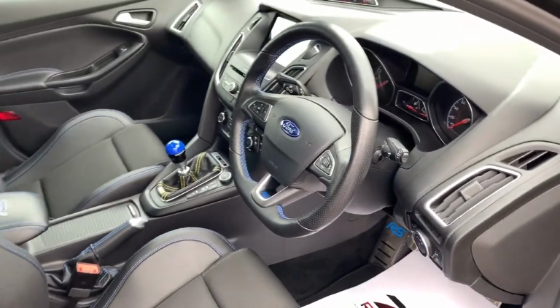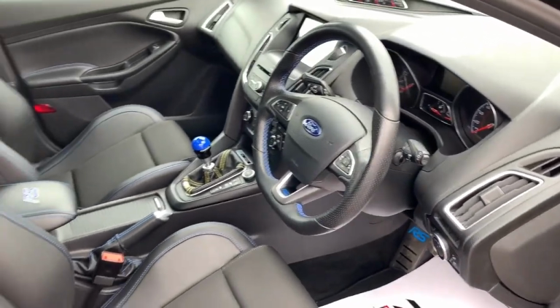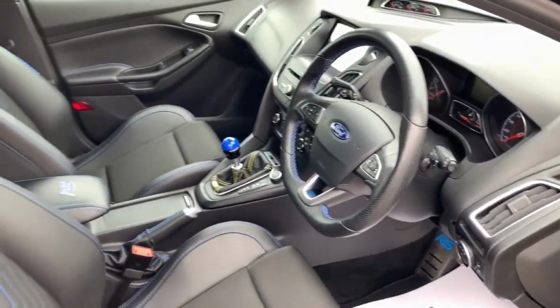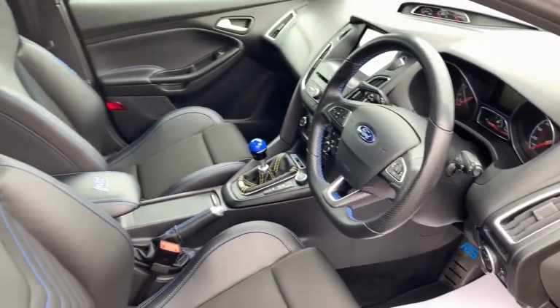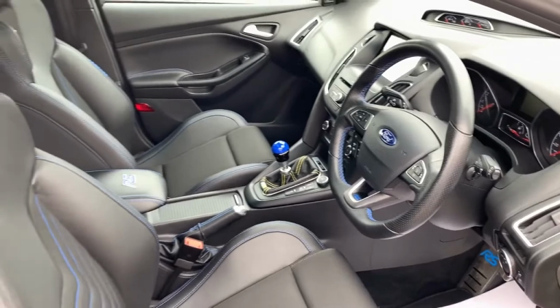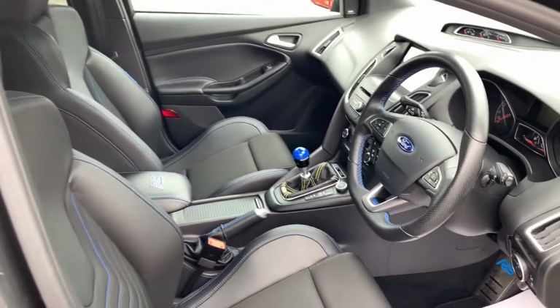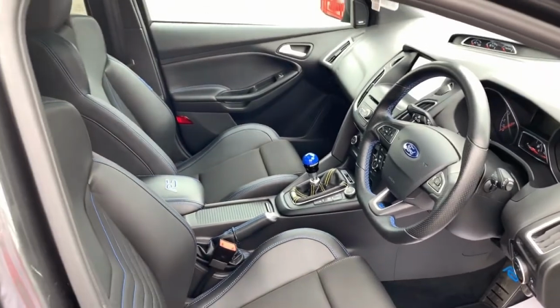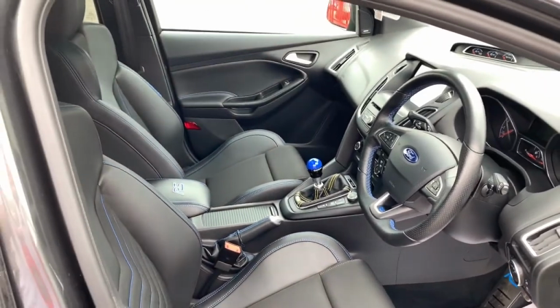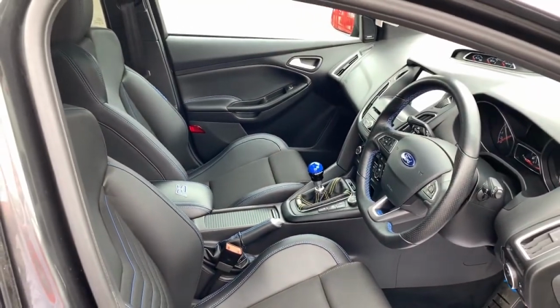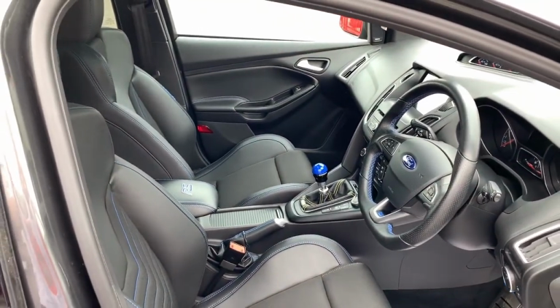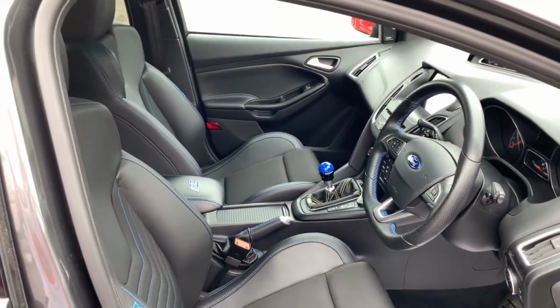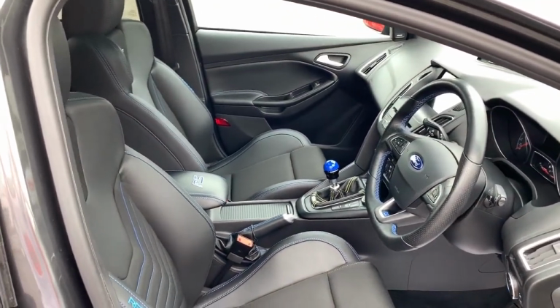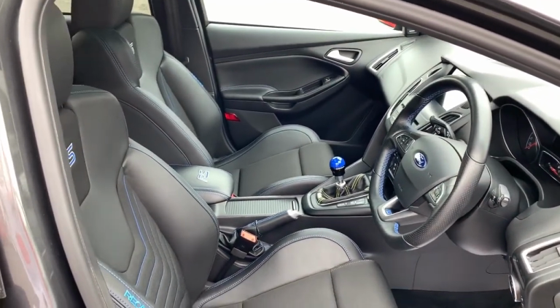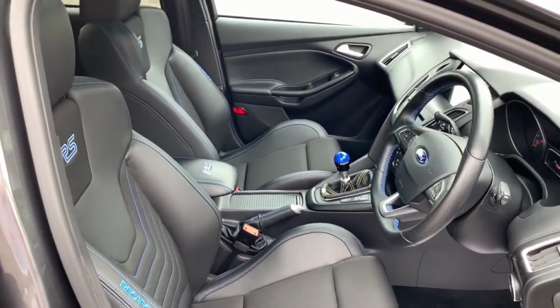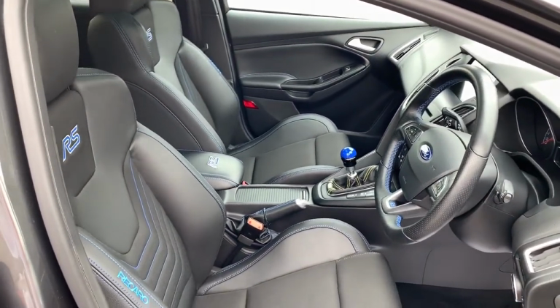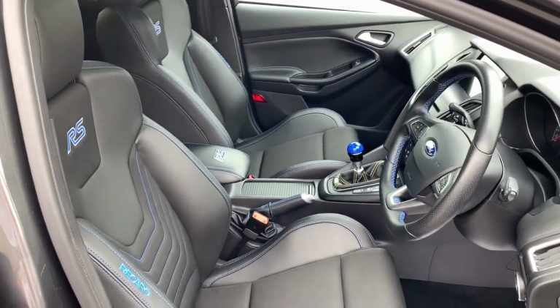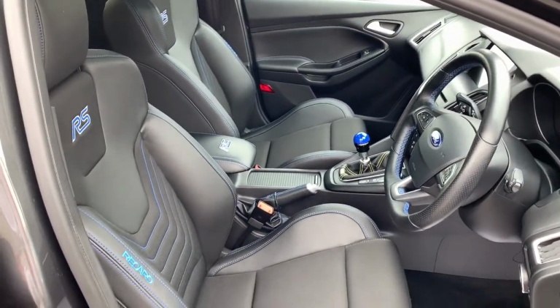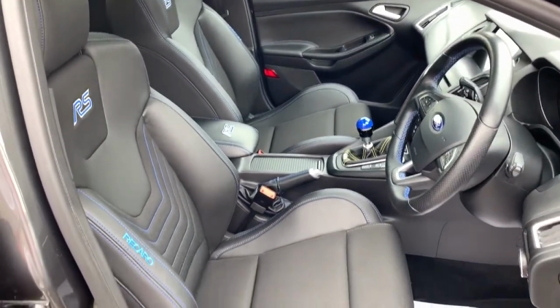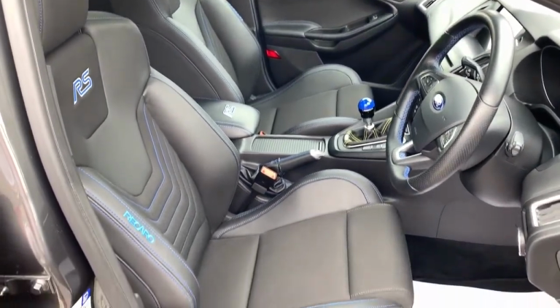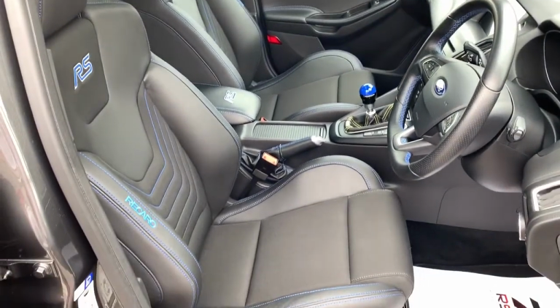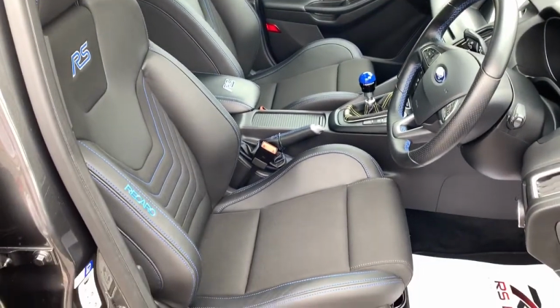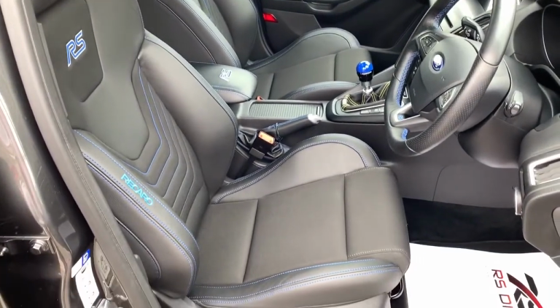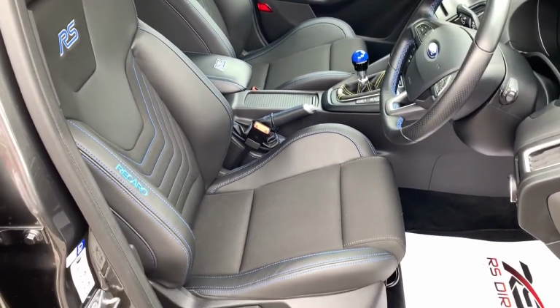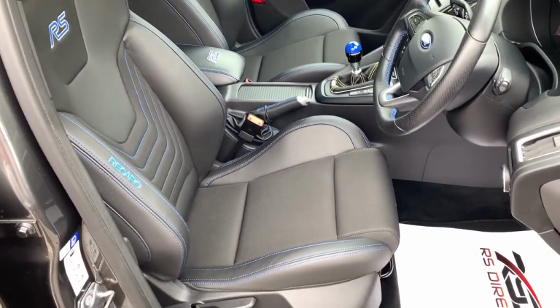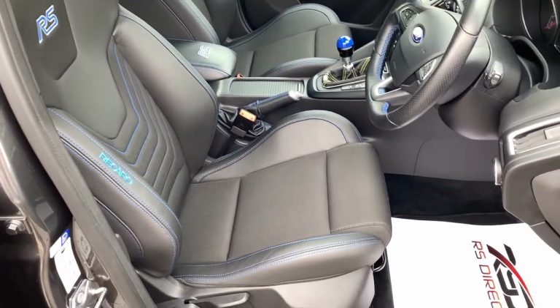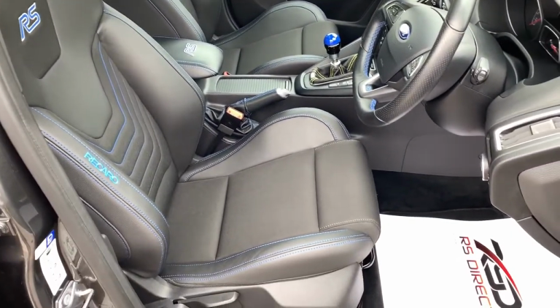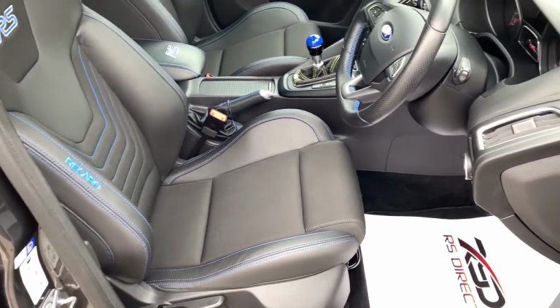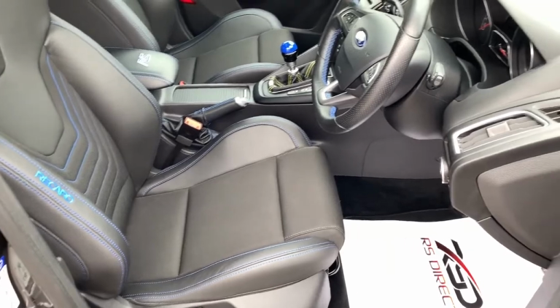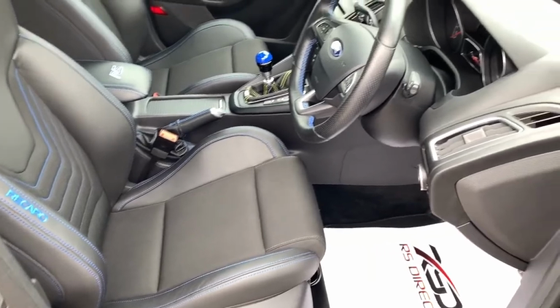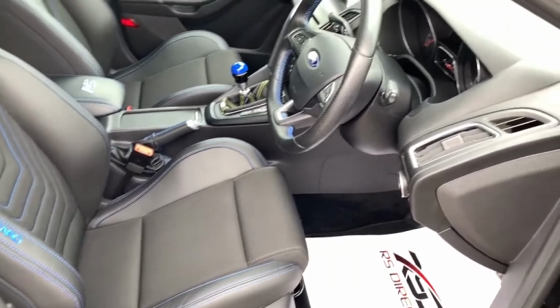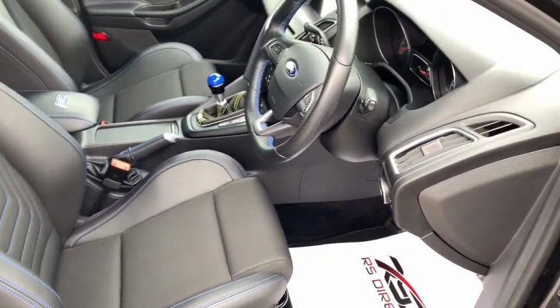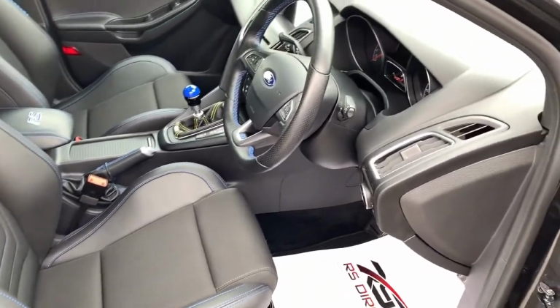Moving on into the interior, again a few nice additions — the centre armrest there with the RS stitching.